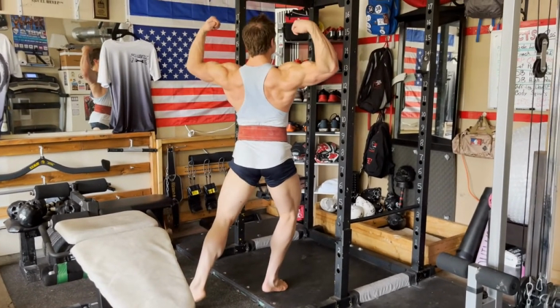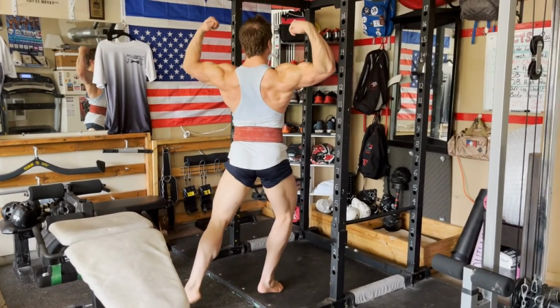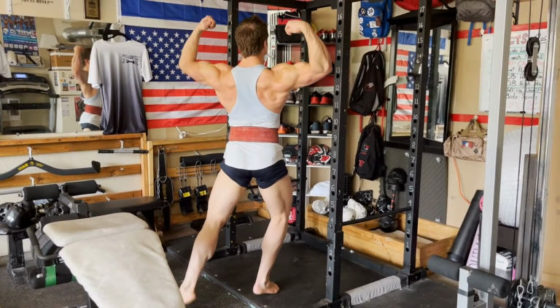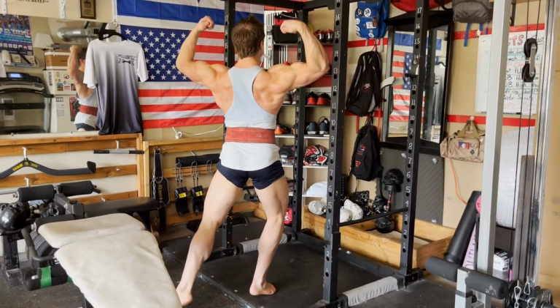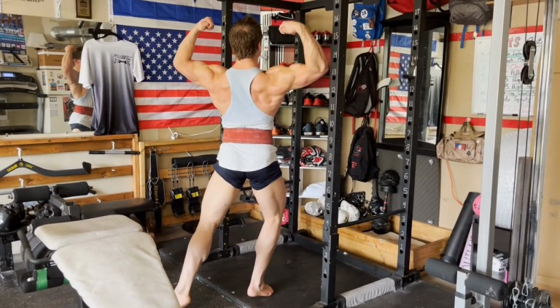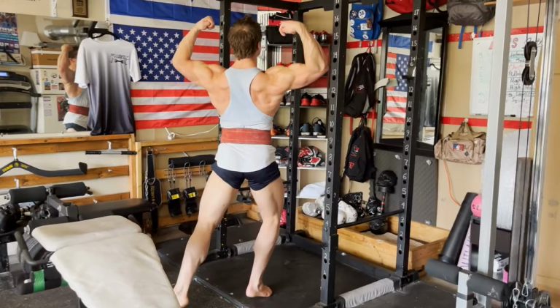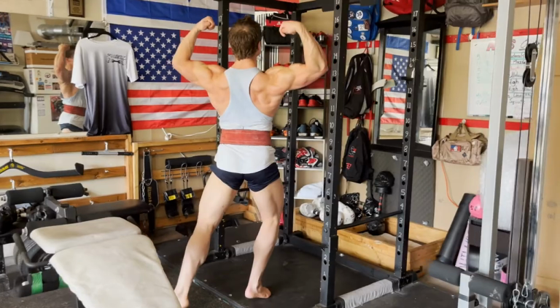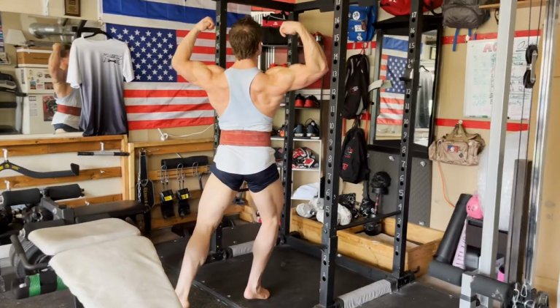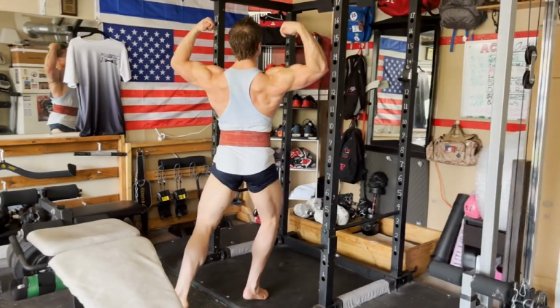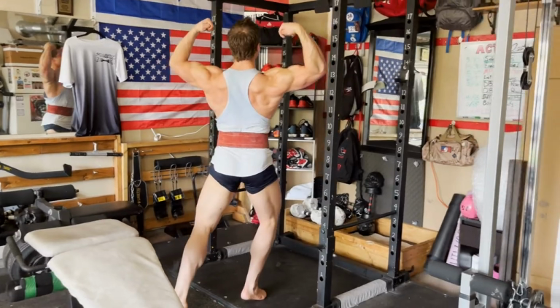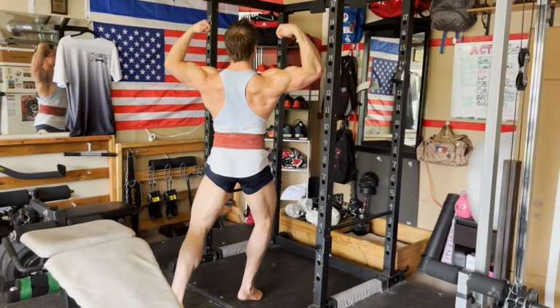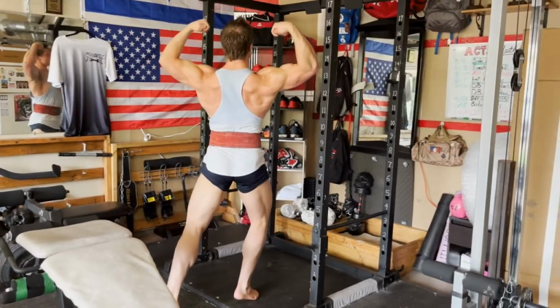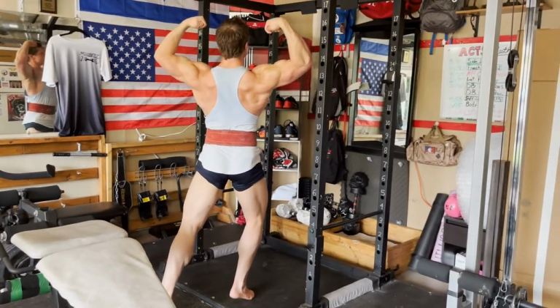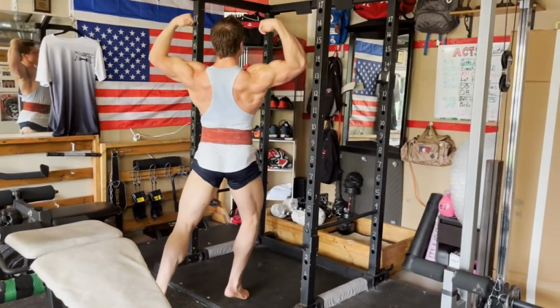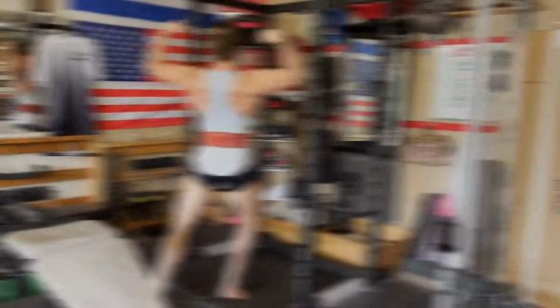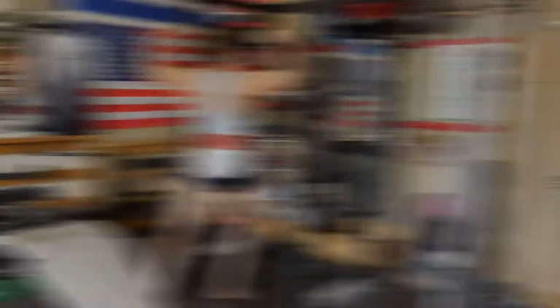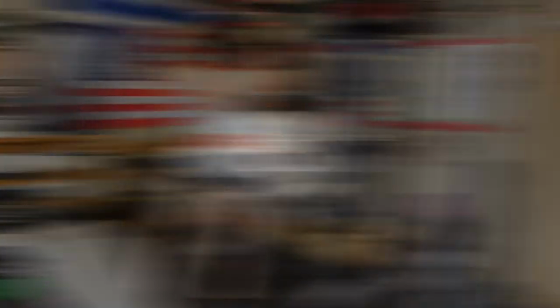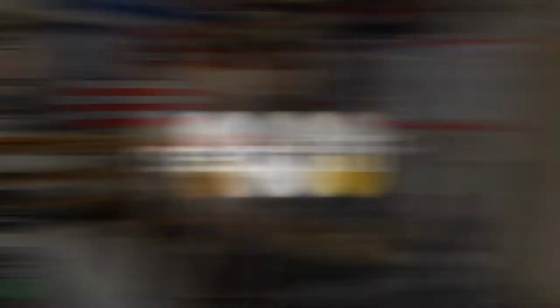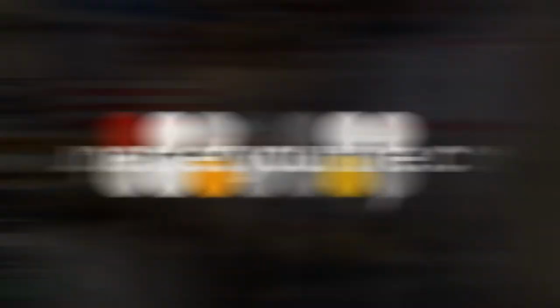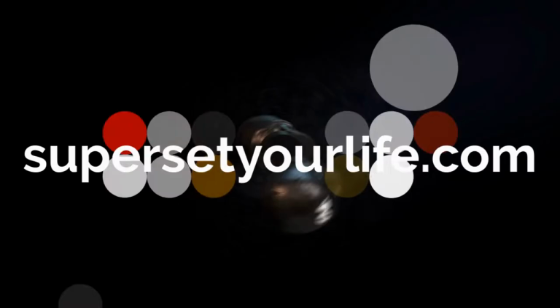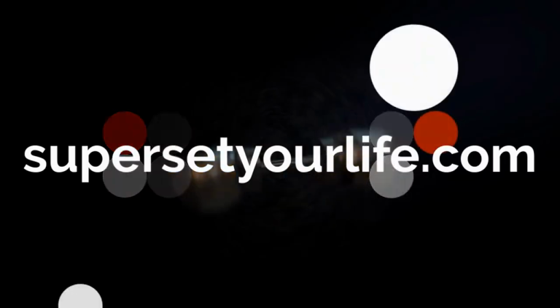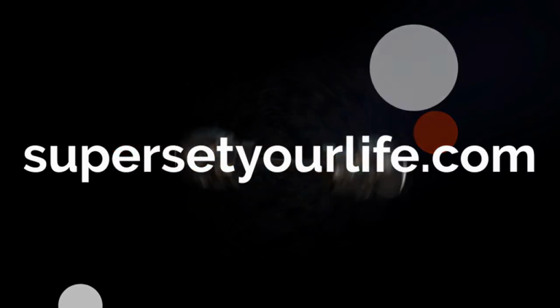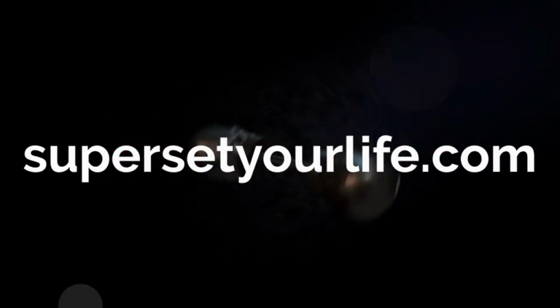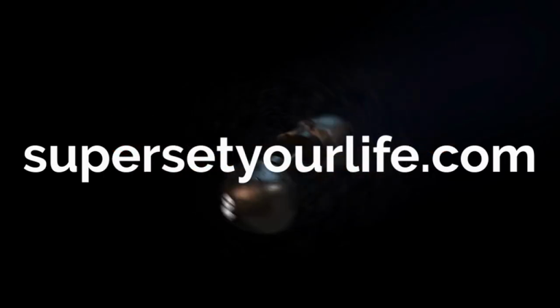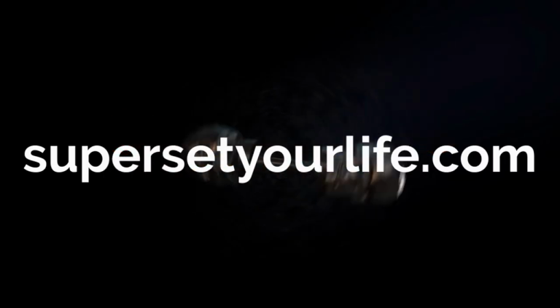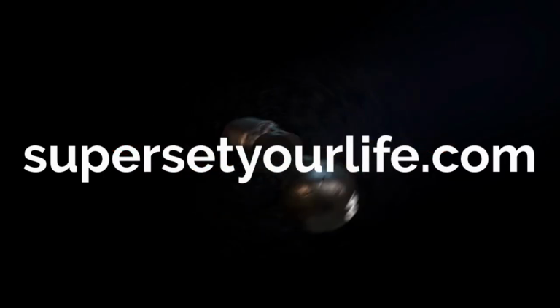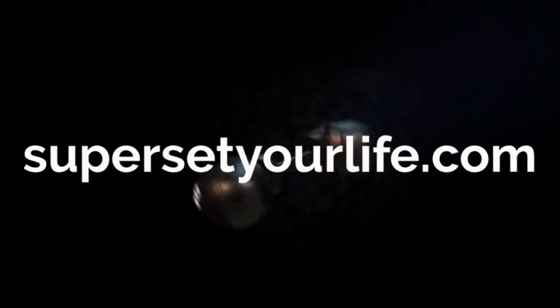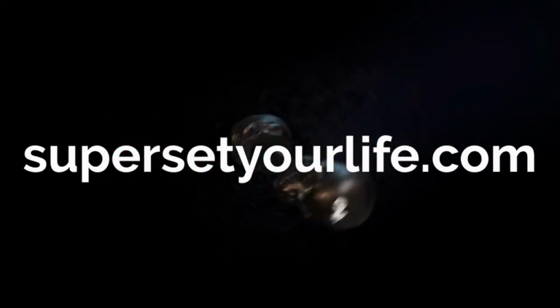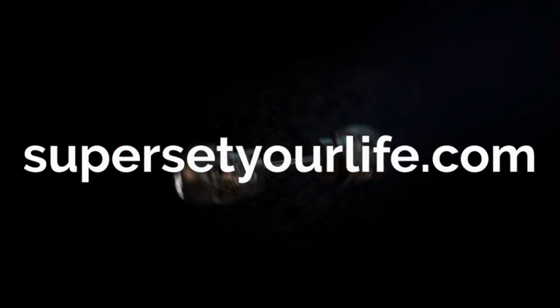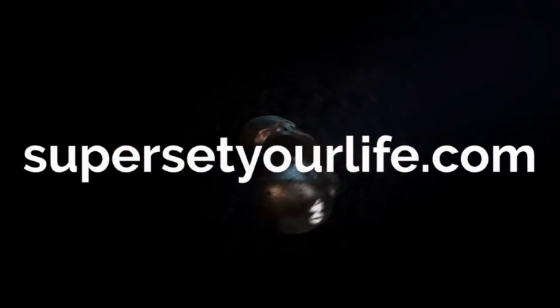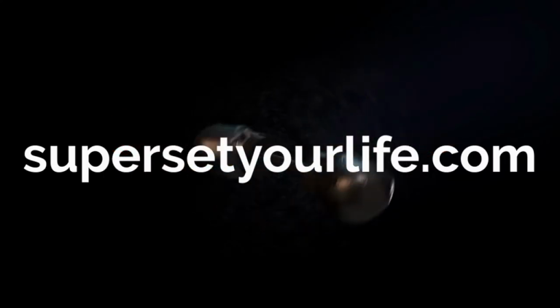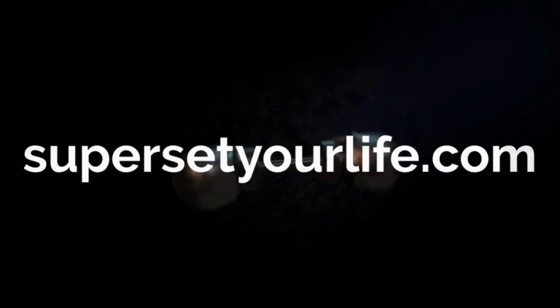When the judges call for a back double bicep pose, you can tell who's been putting in the work in their hamstrings.